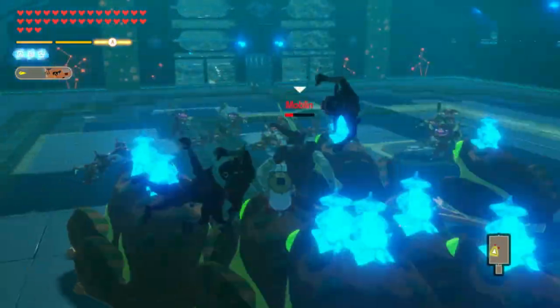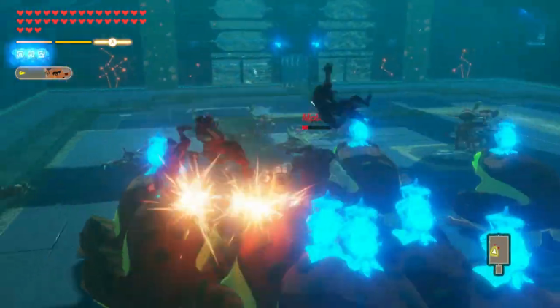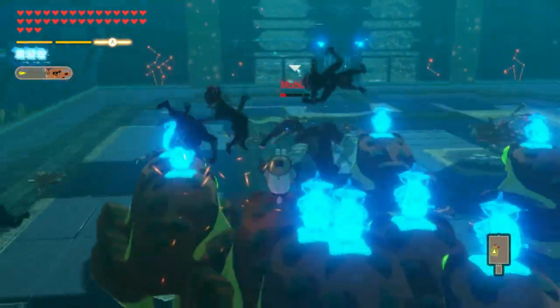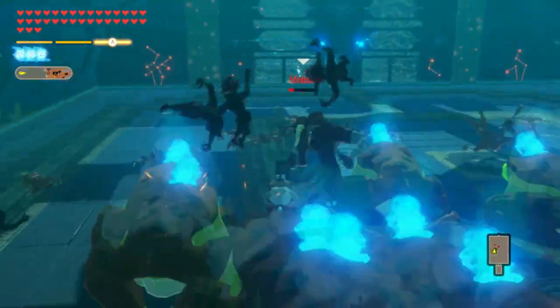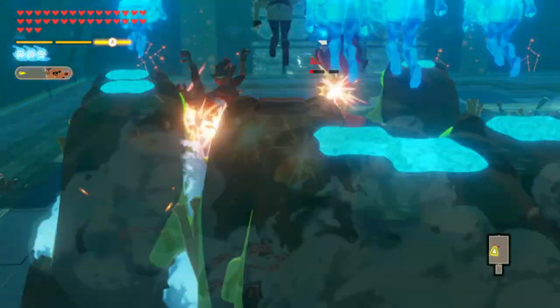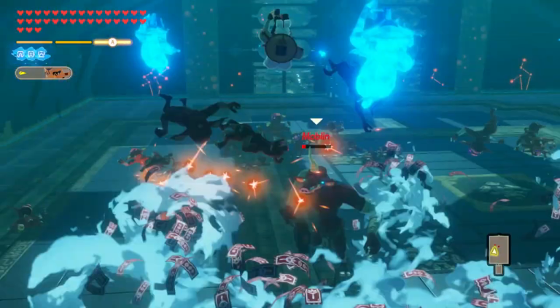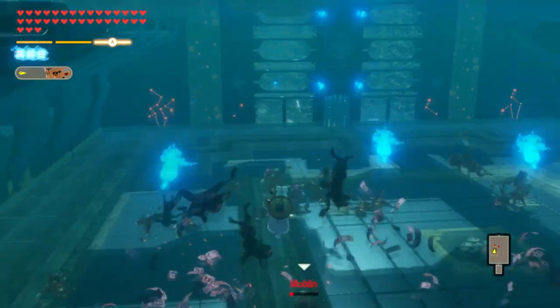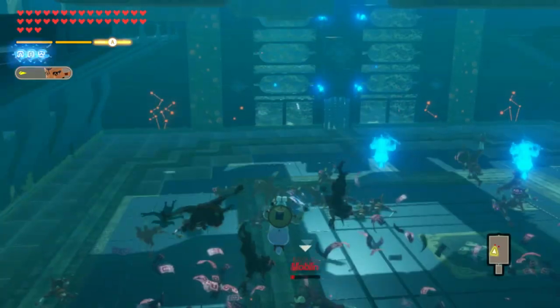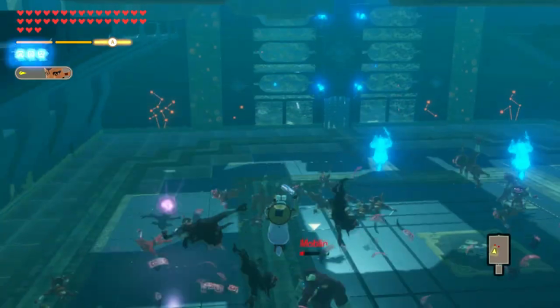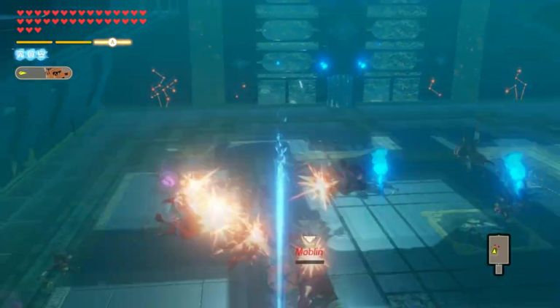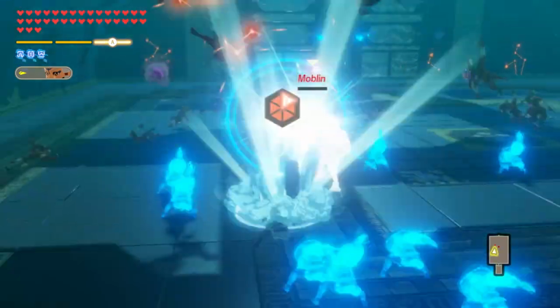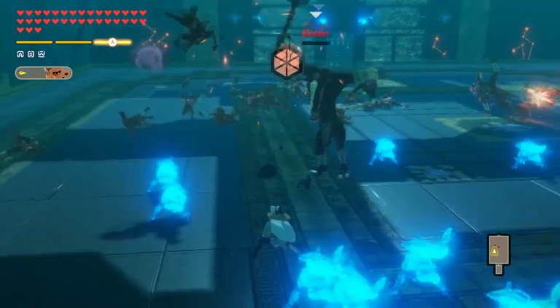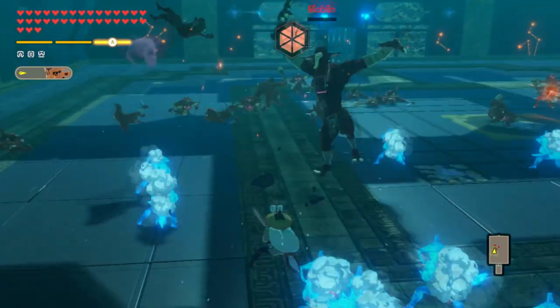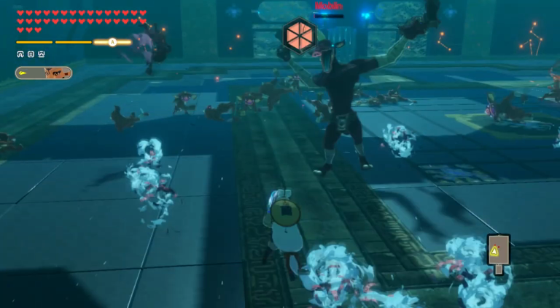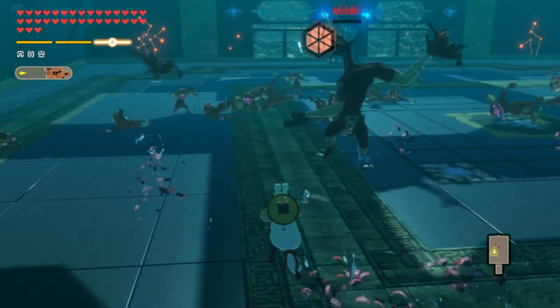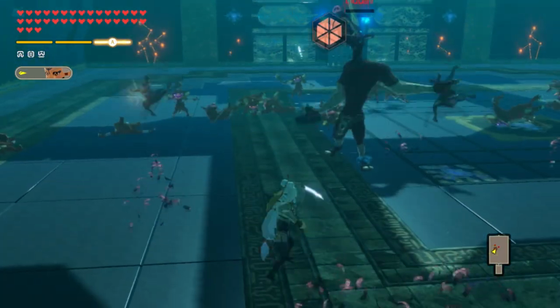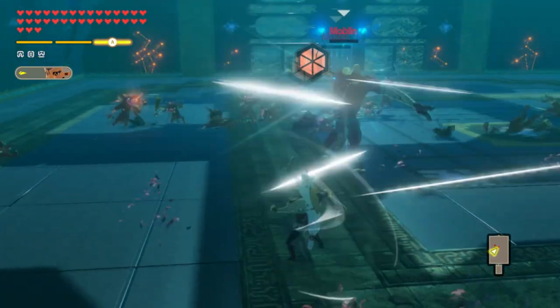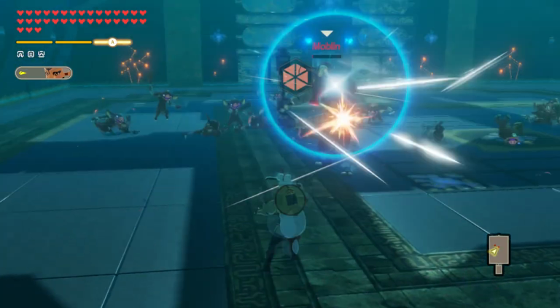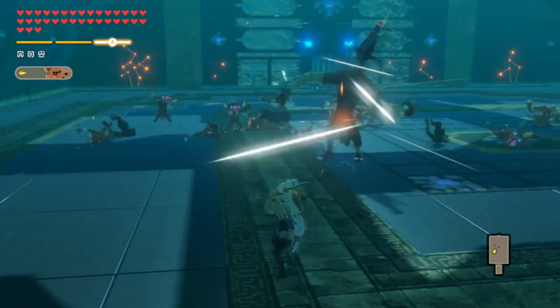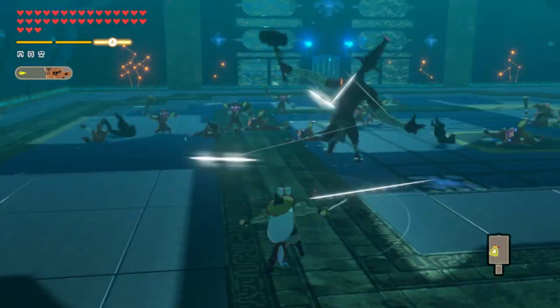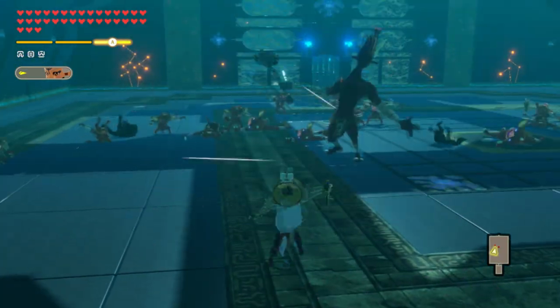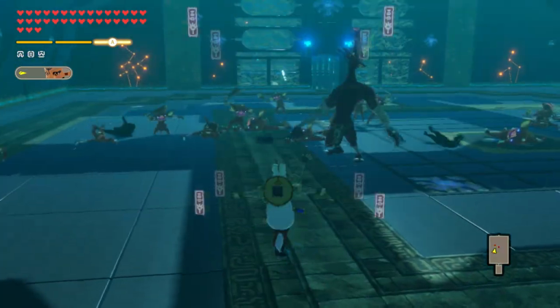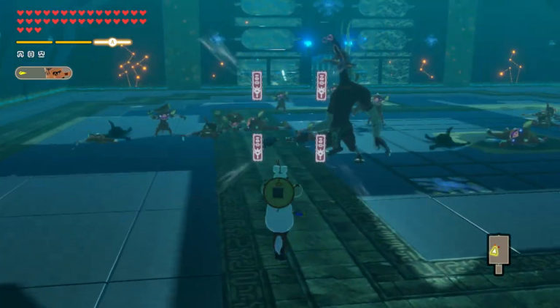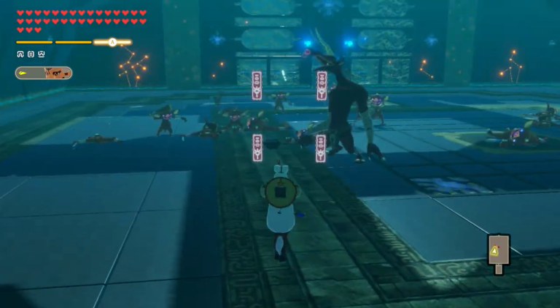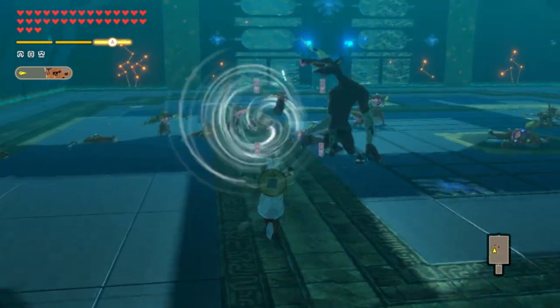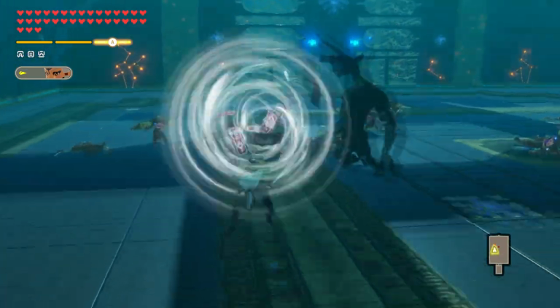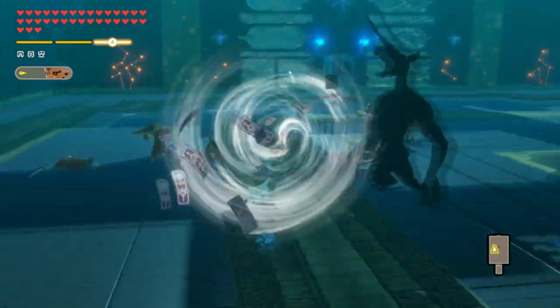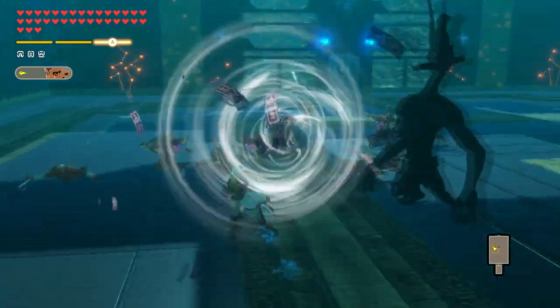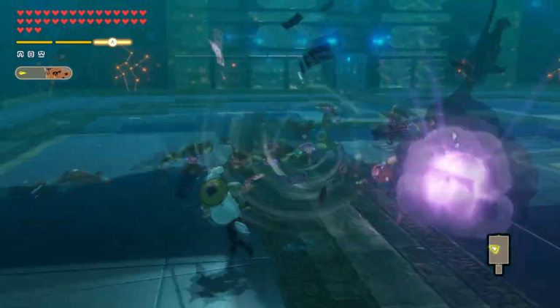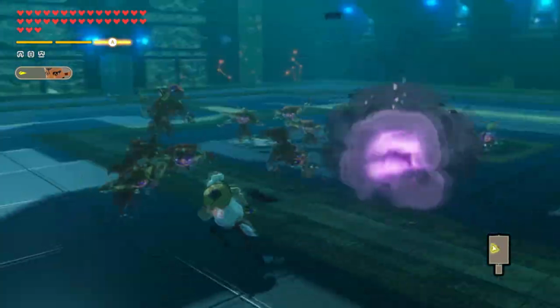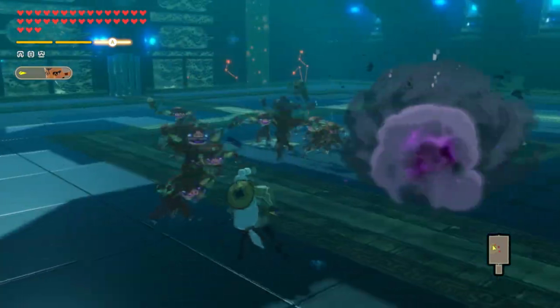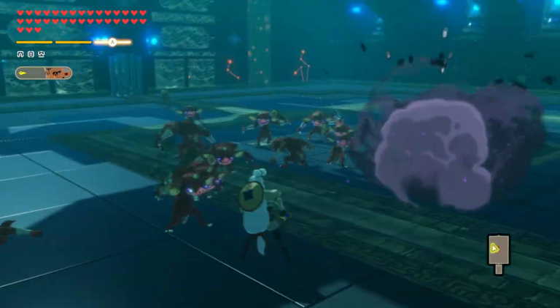If you're having trouble getting someone's weak point to appear with it, you might just be better off using her special attack instead.